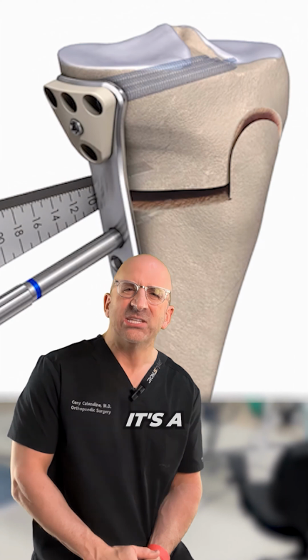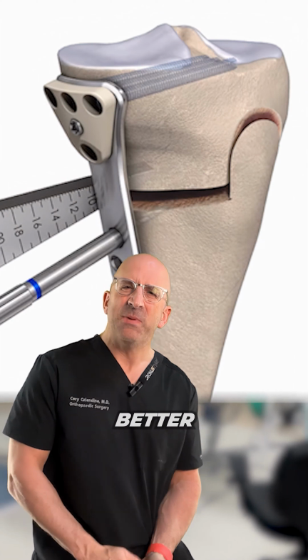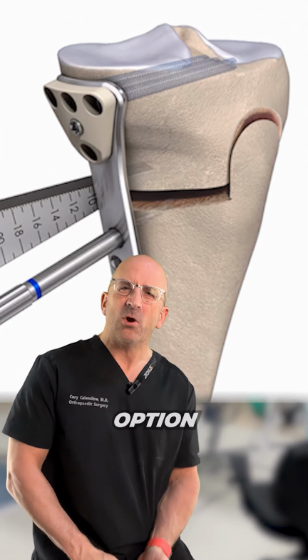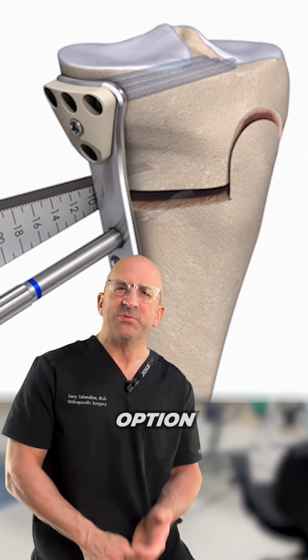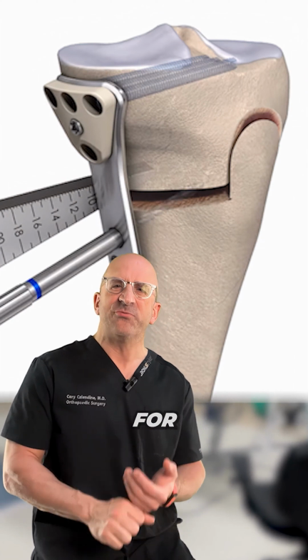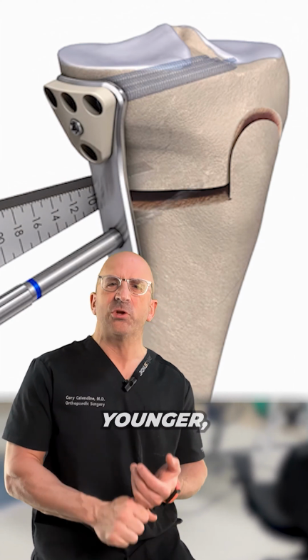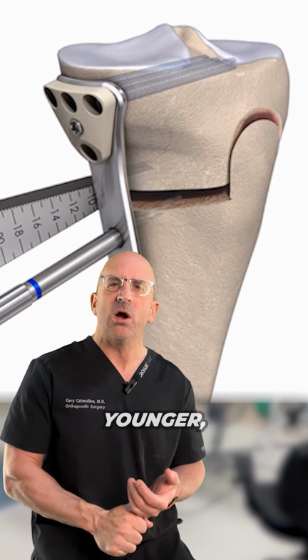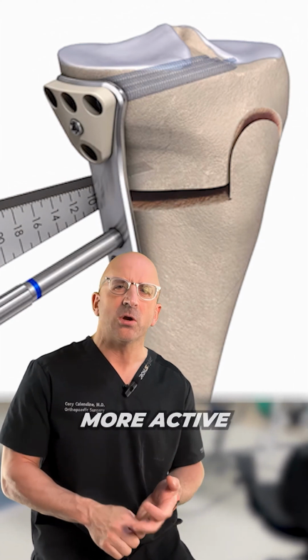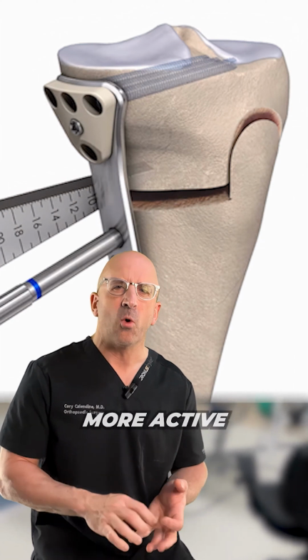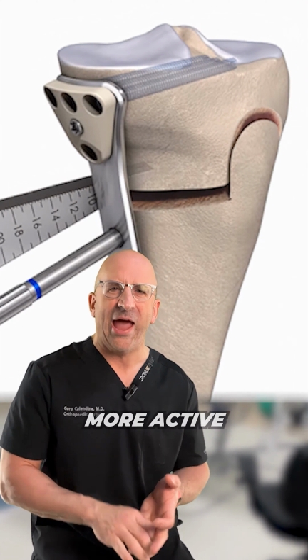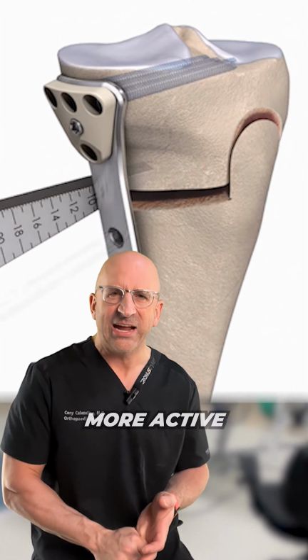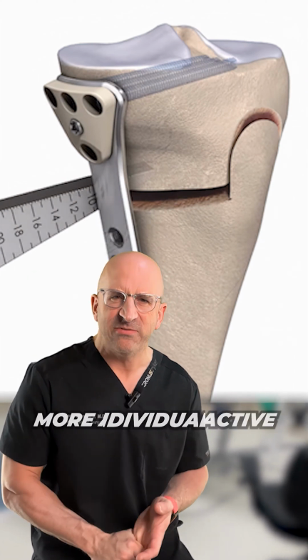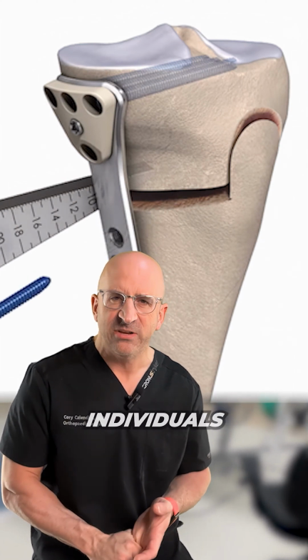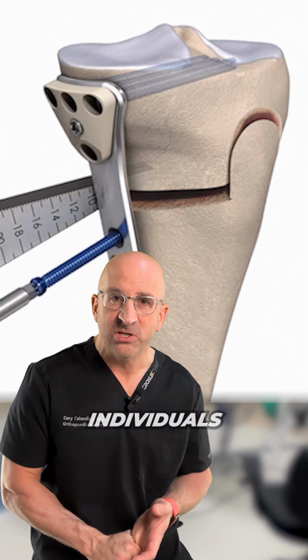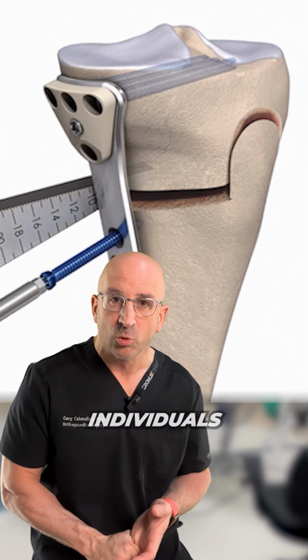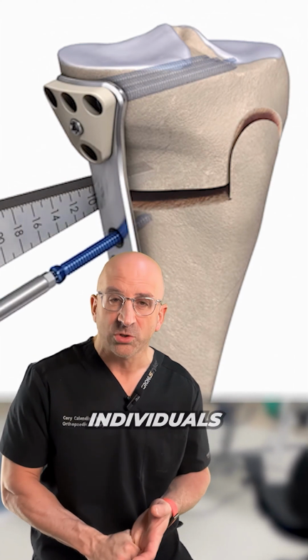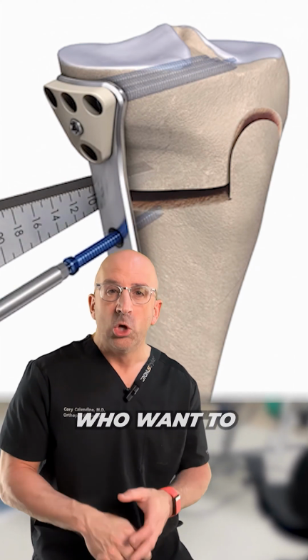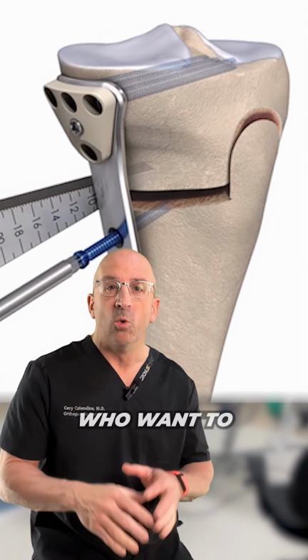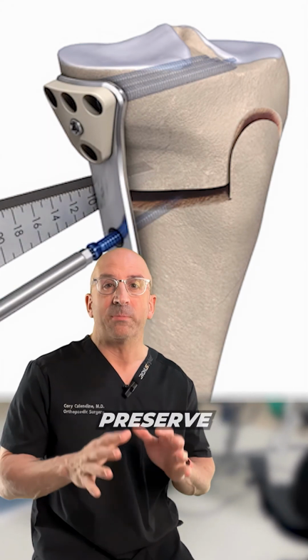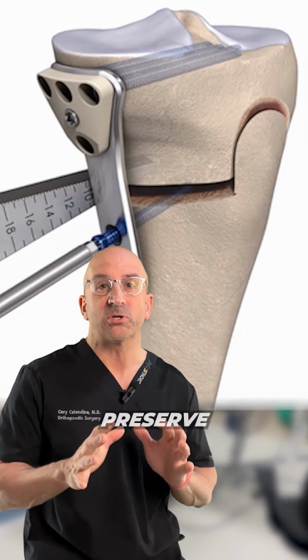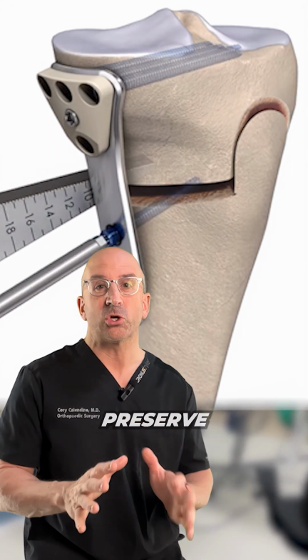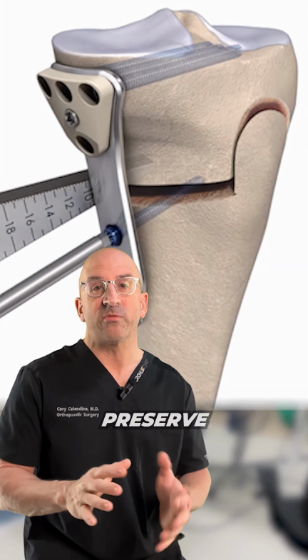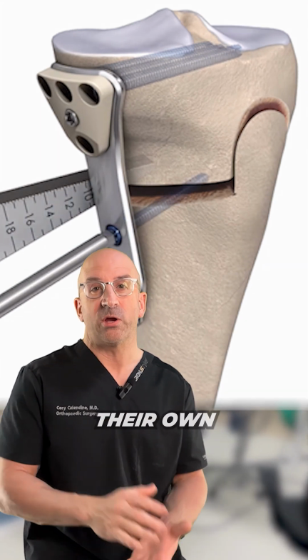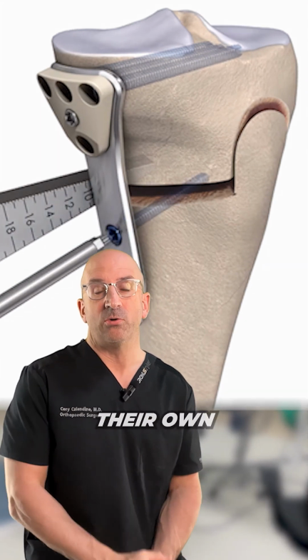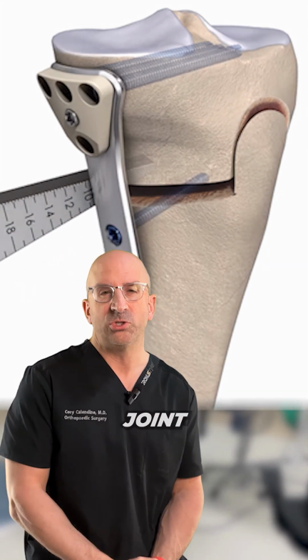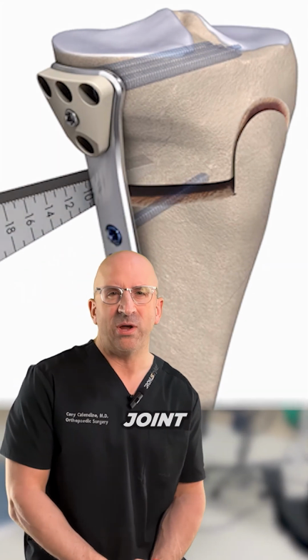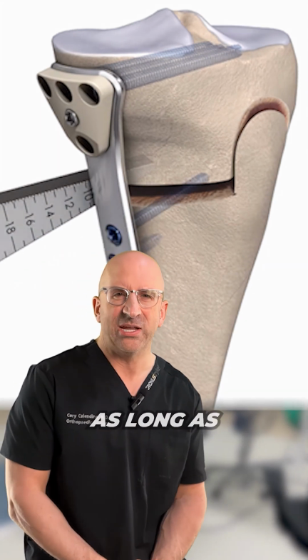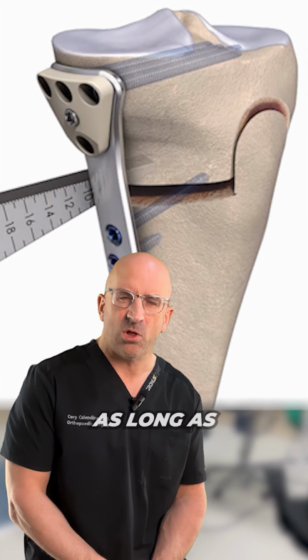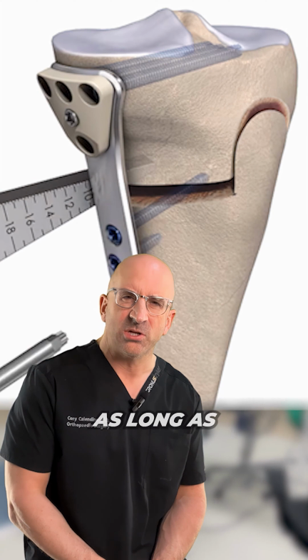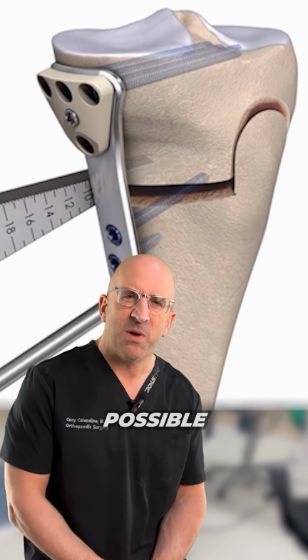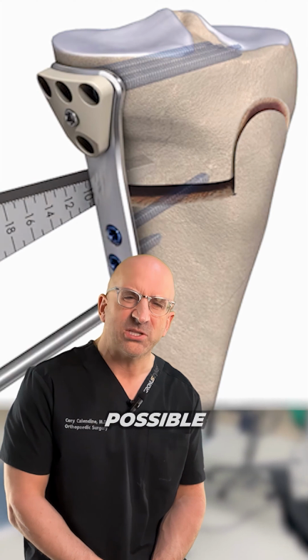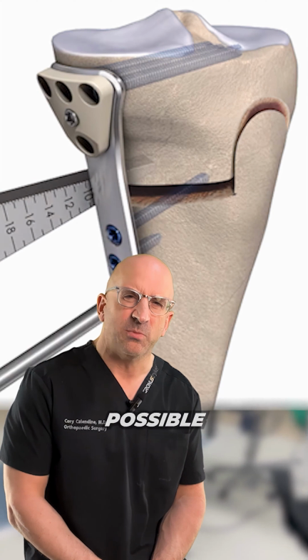It's a better option for younger, more active individuals who want to preserve their own joint as long as possible.